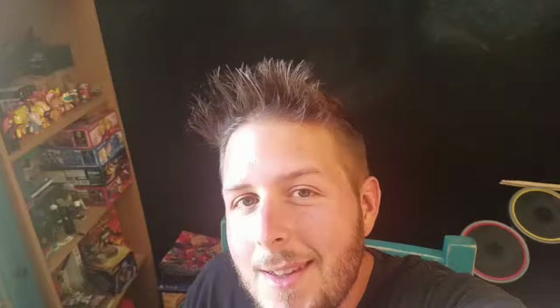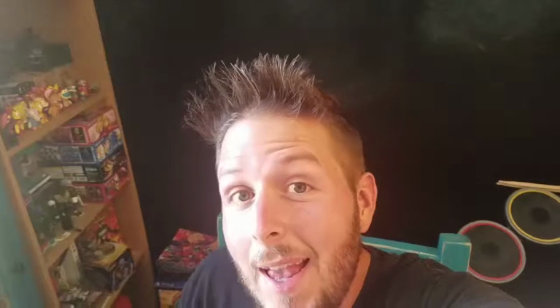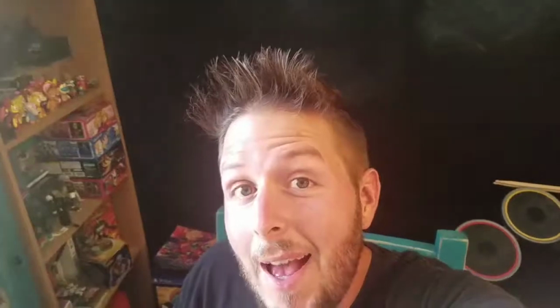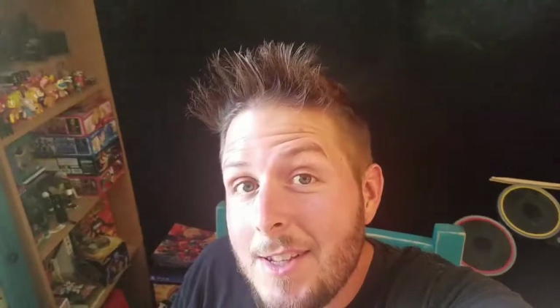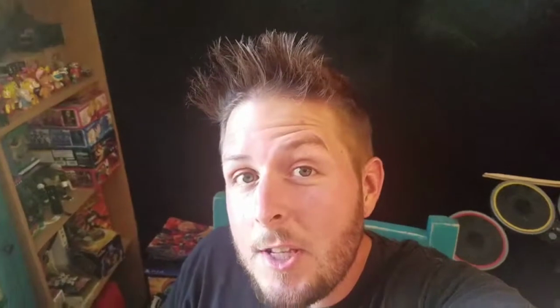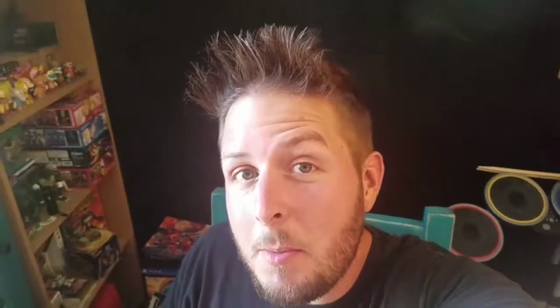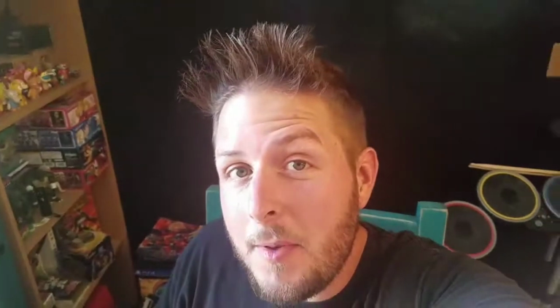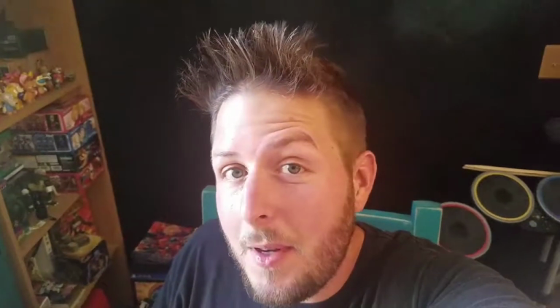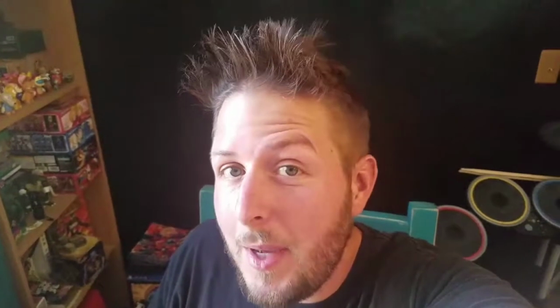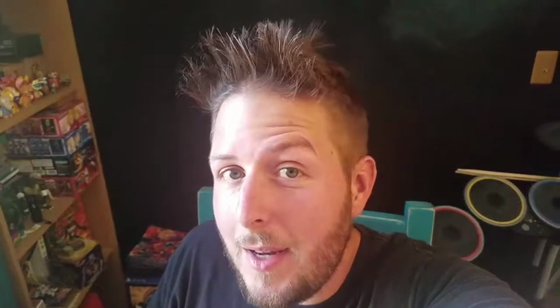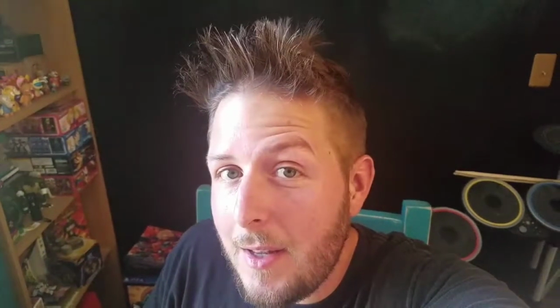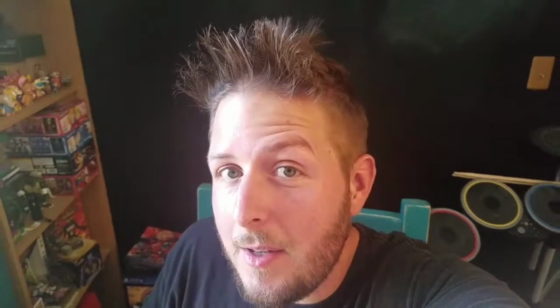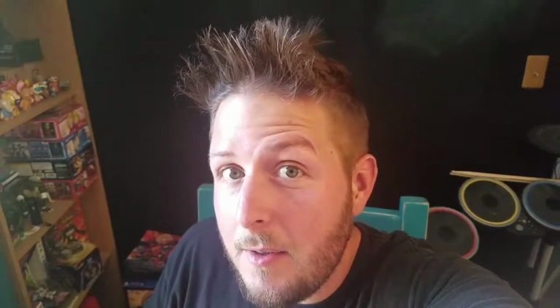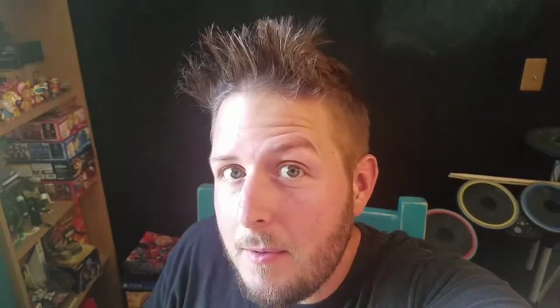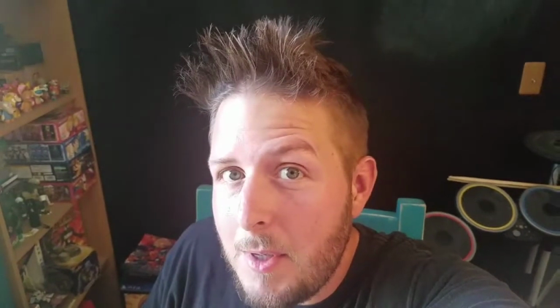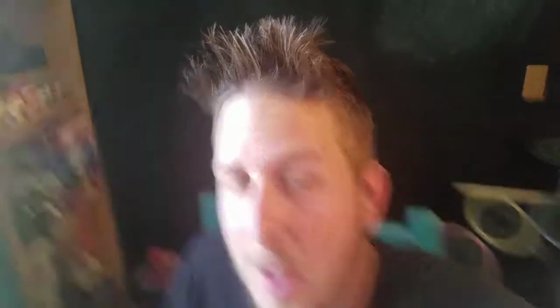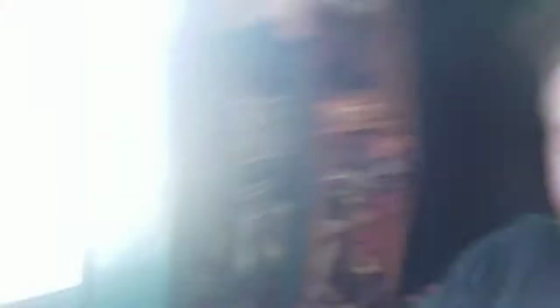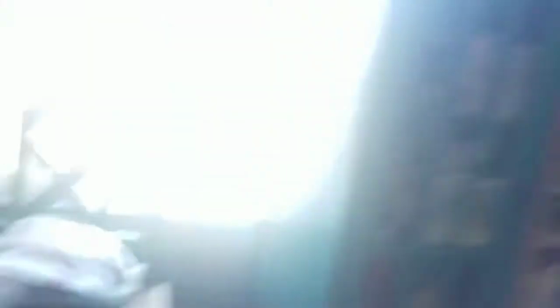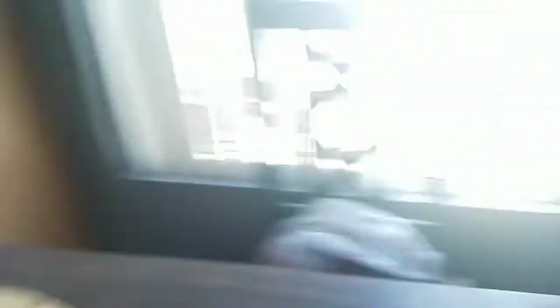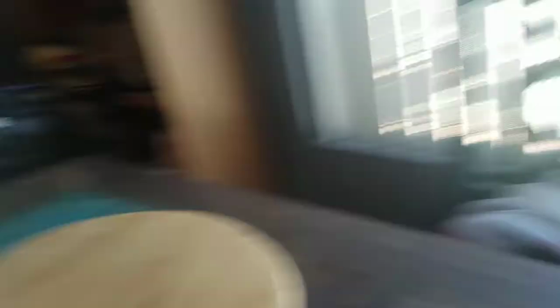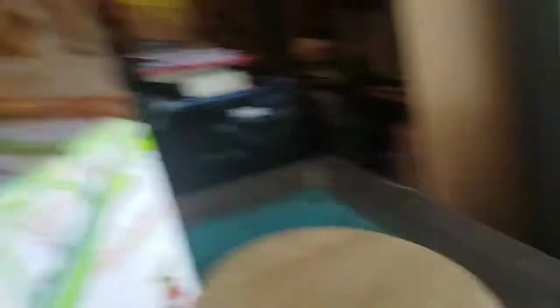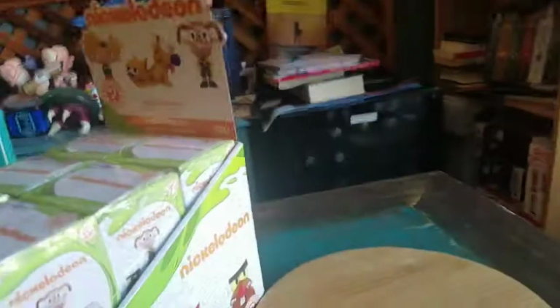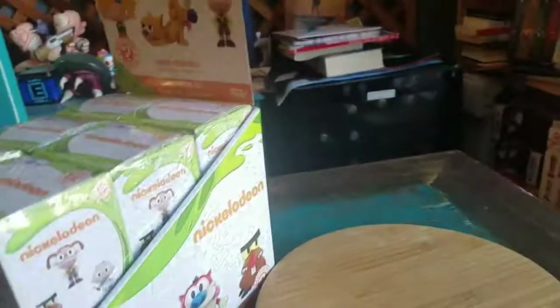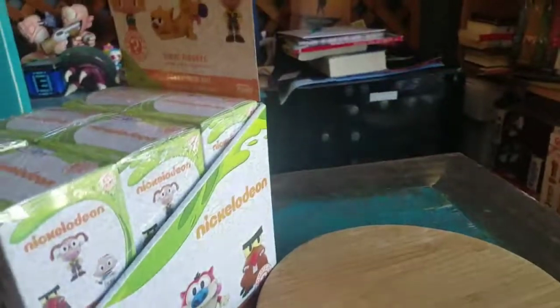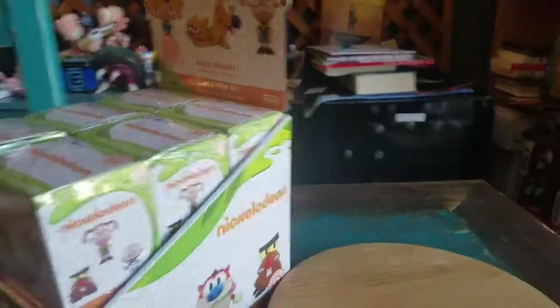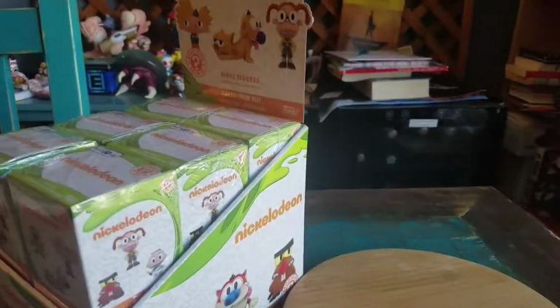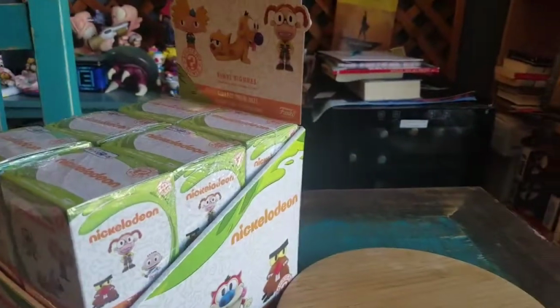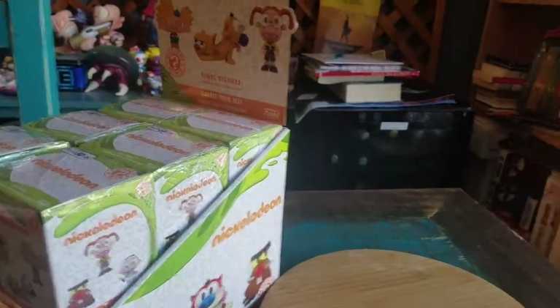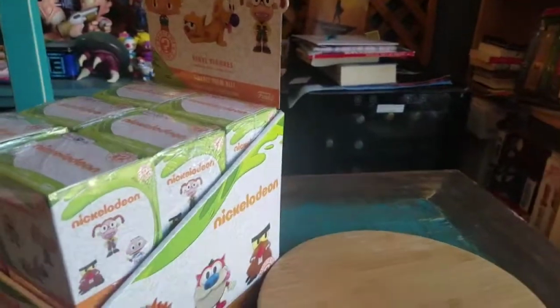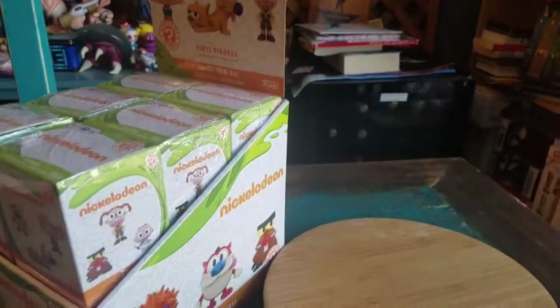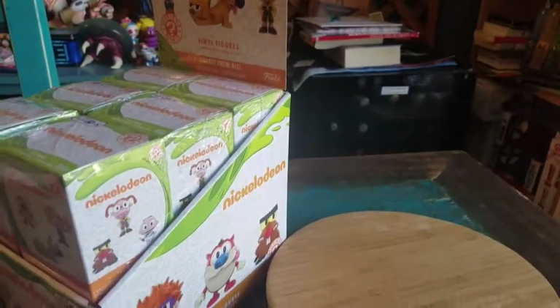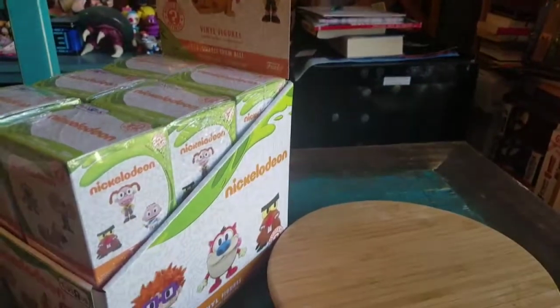Hey guys, Cheesy Poof here, and we got another mystery mini to open today, this time from the Nickelodeon series.